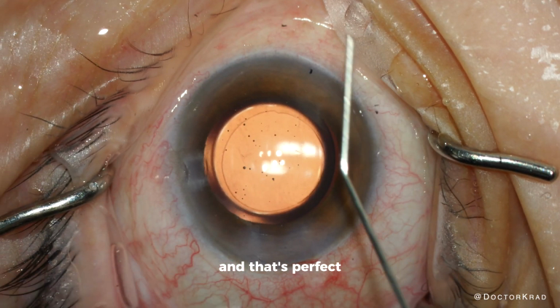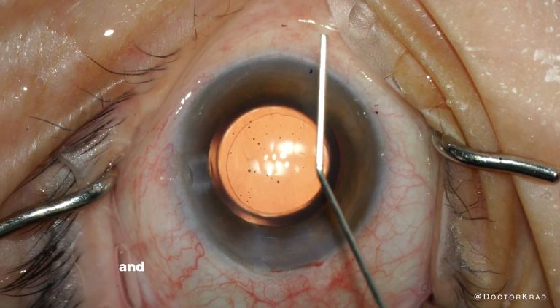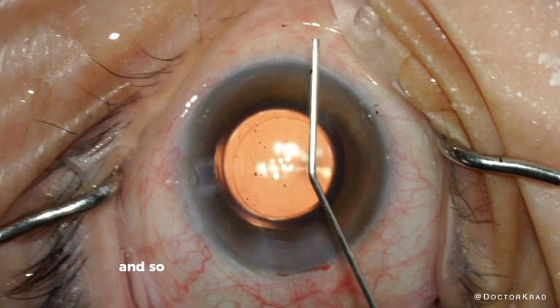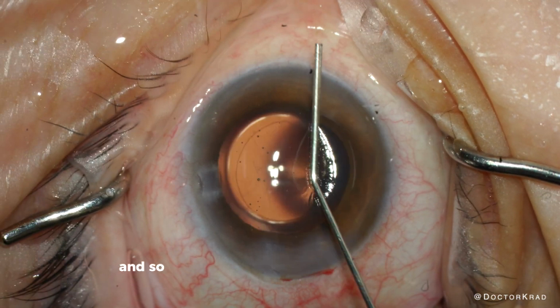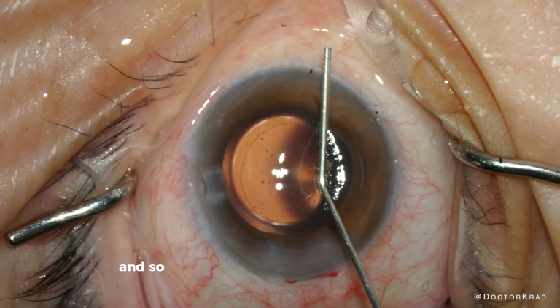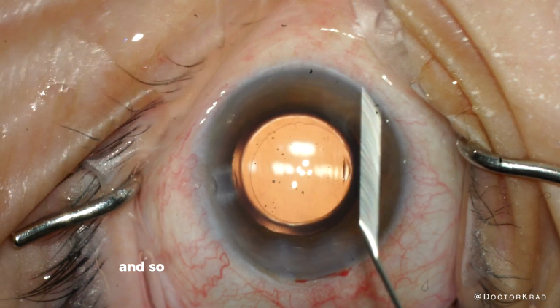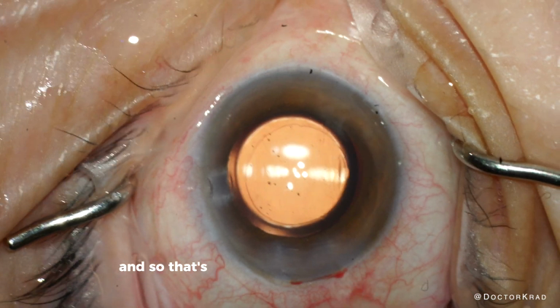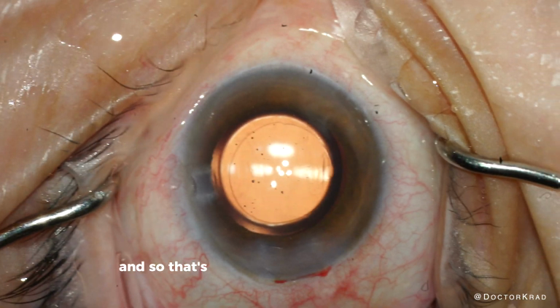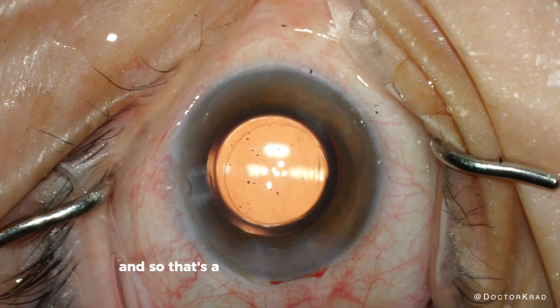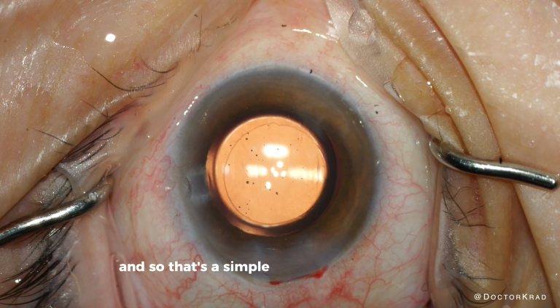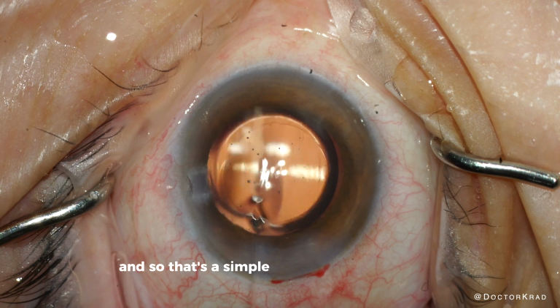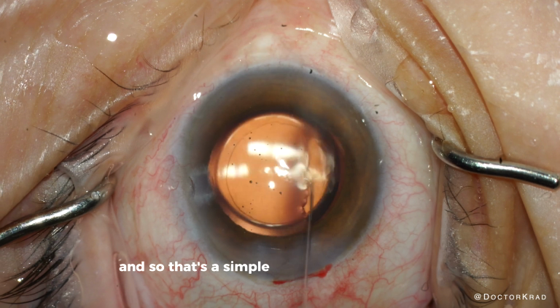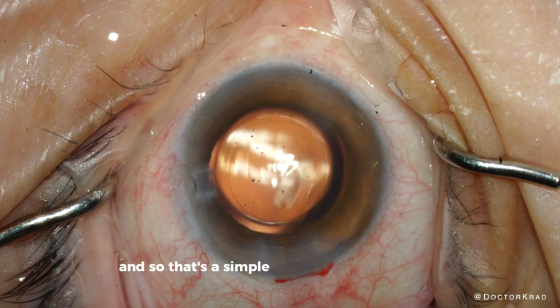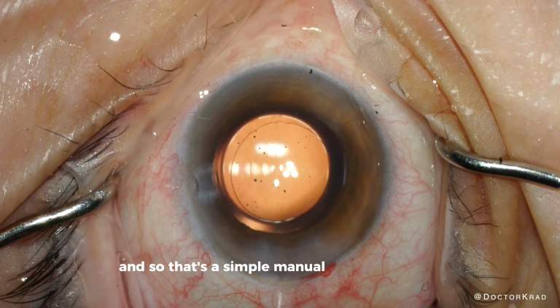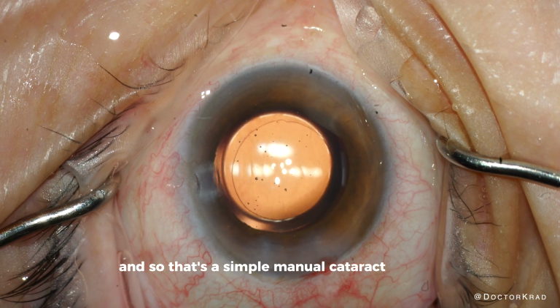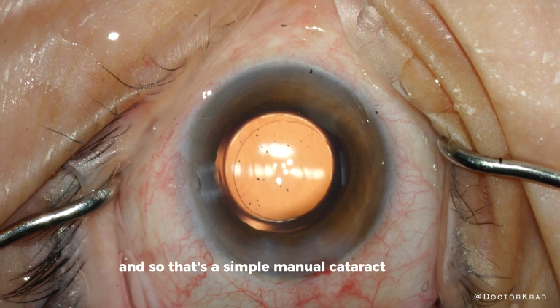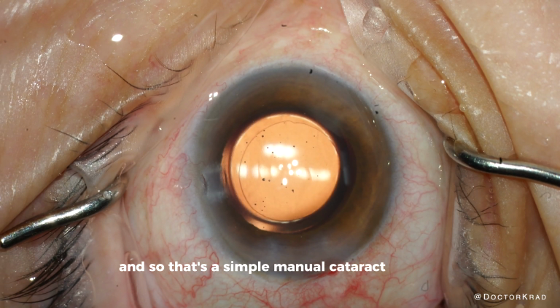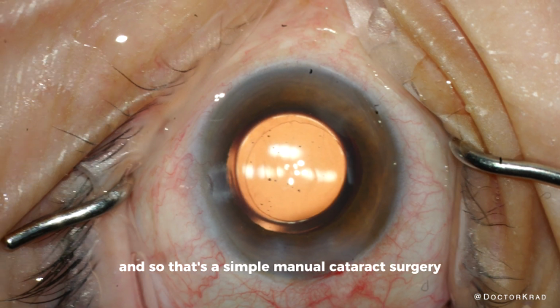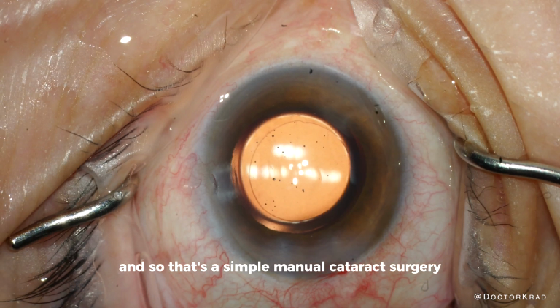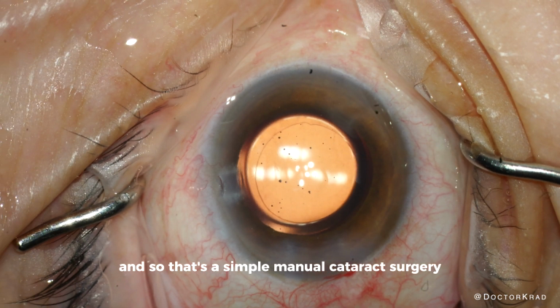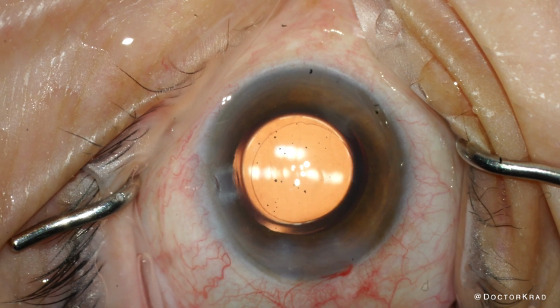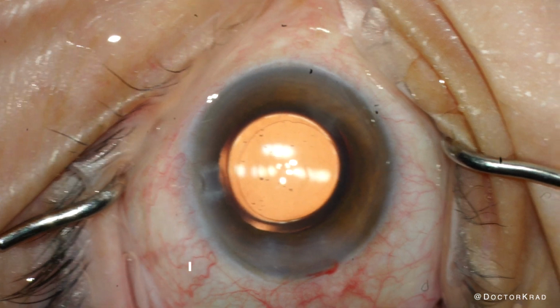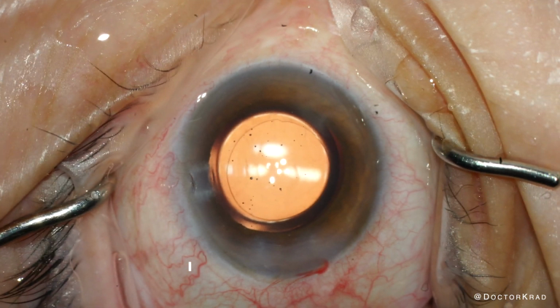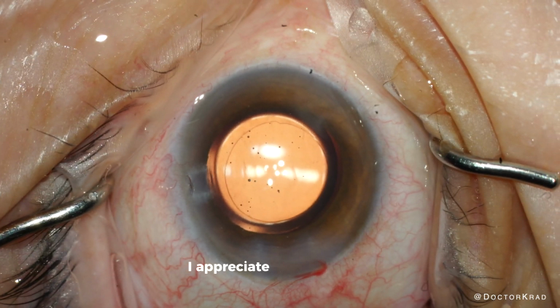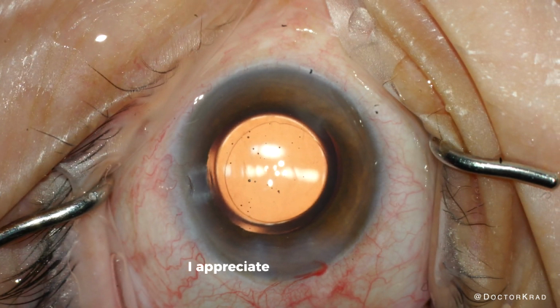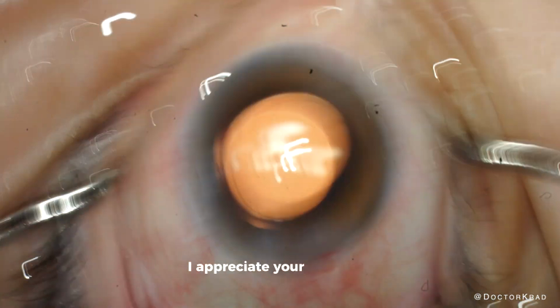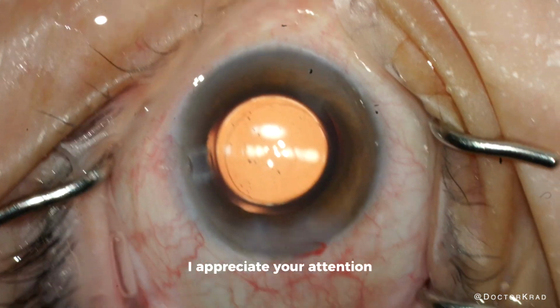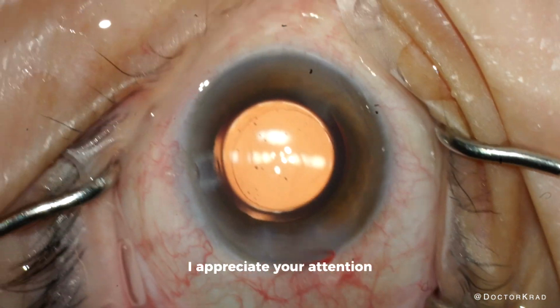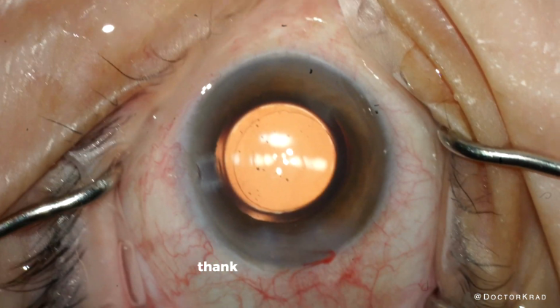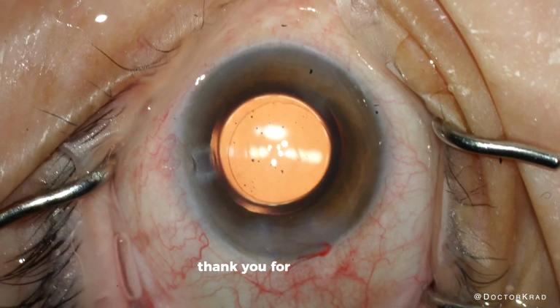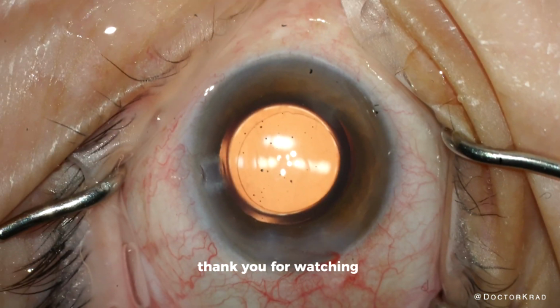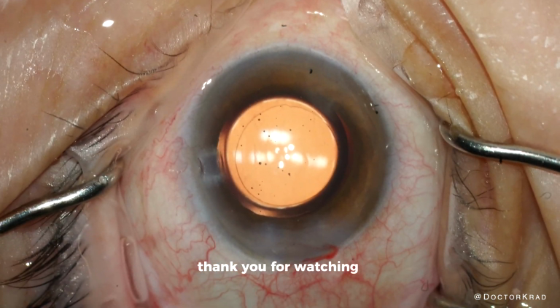And so that's a simple manual cataract surgery. I appreciate your attention. Thank you for watching. Bye-bye.